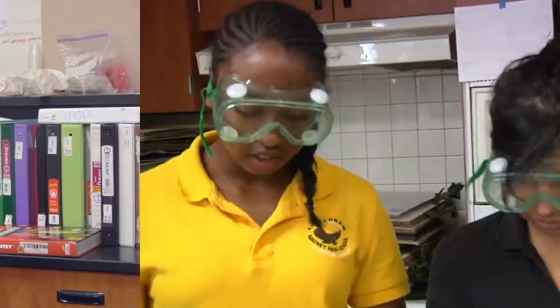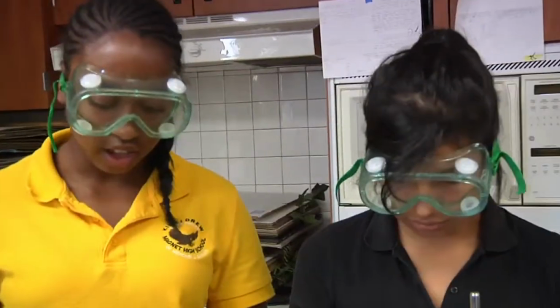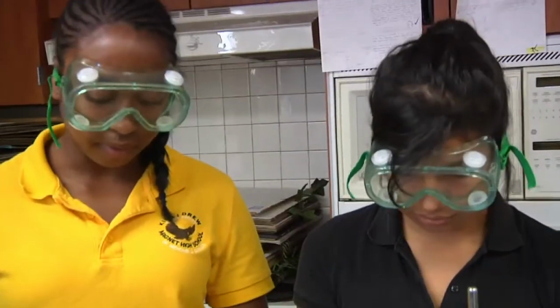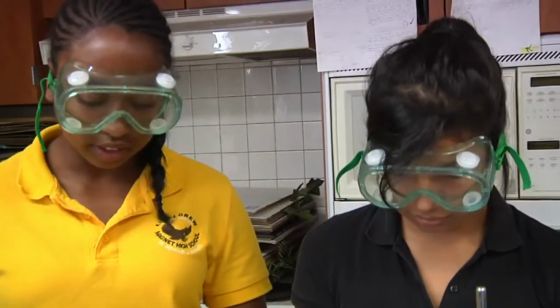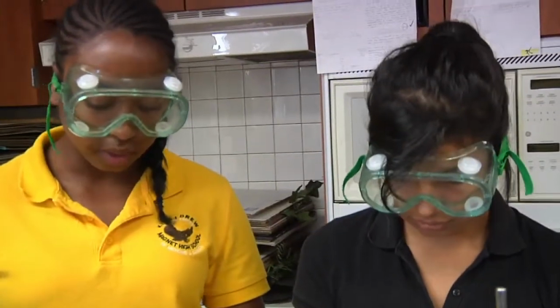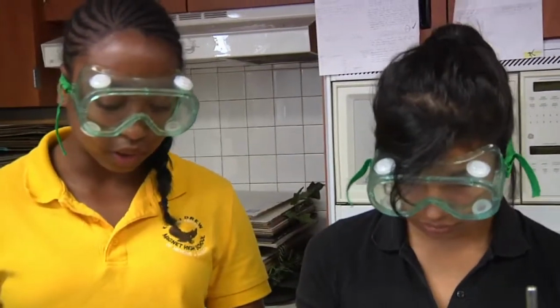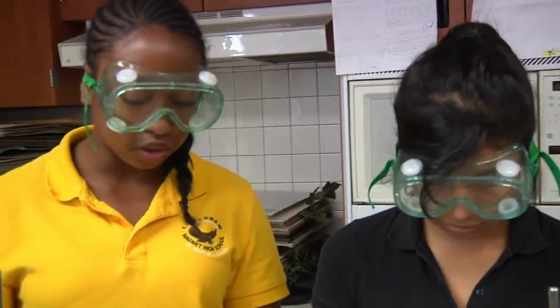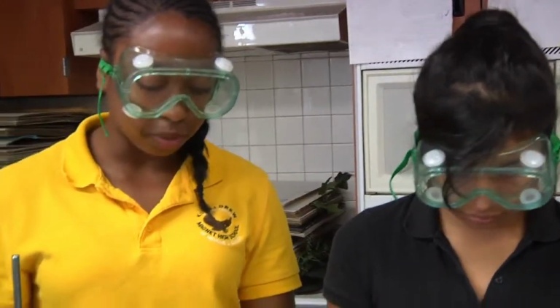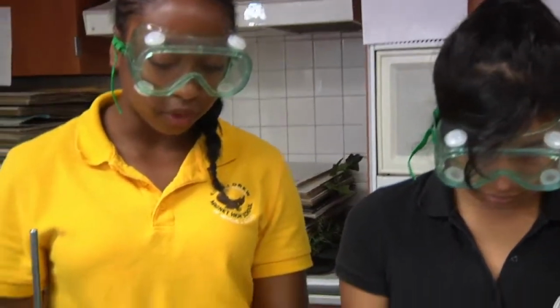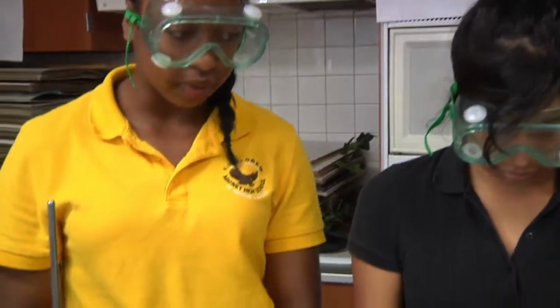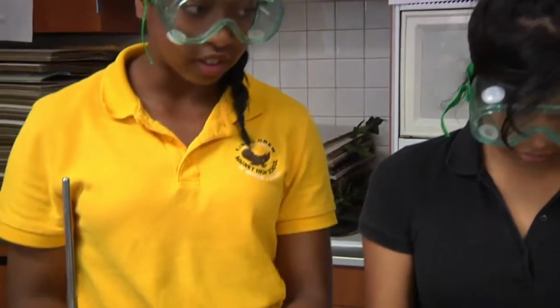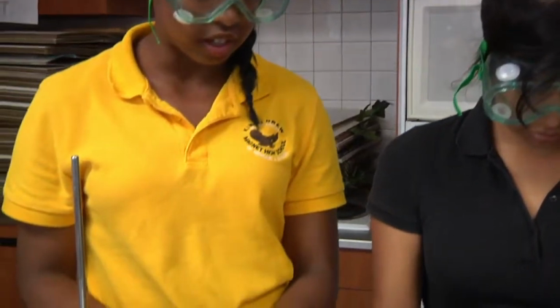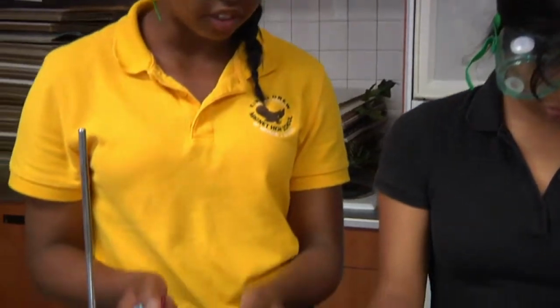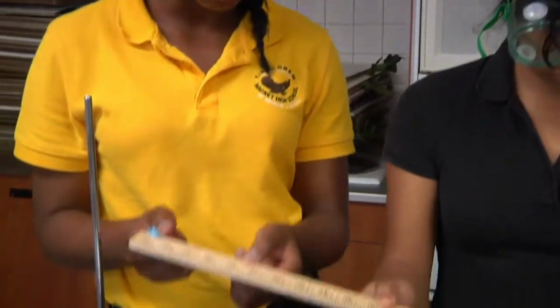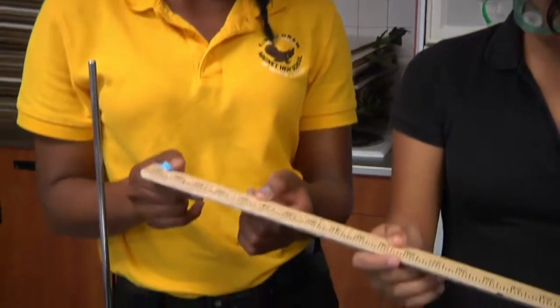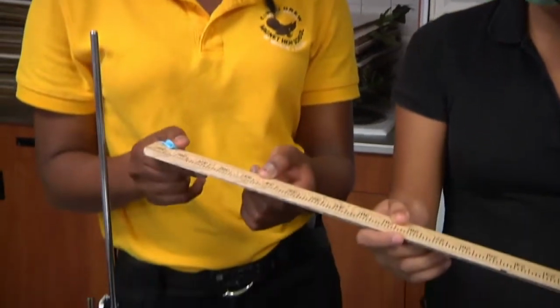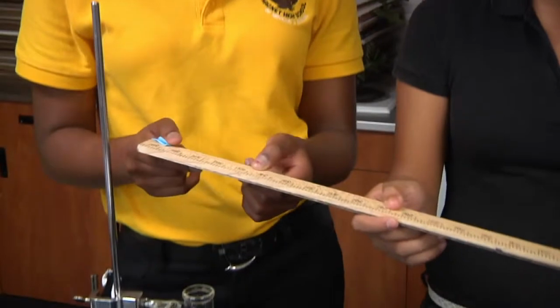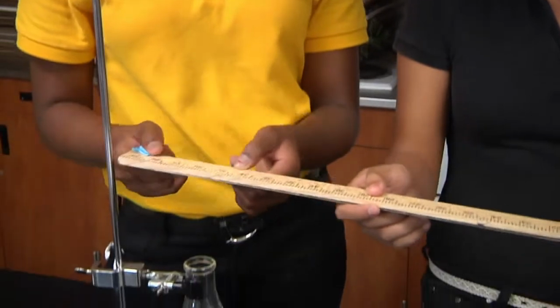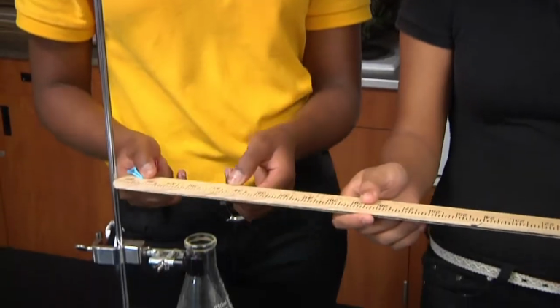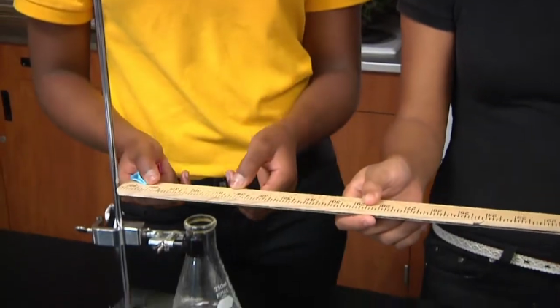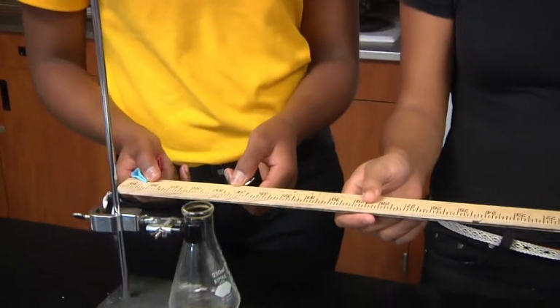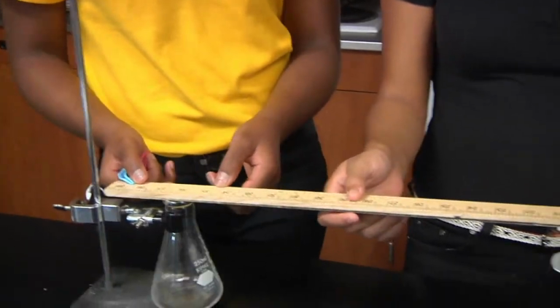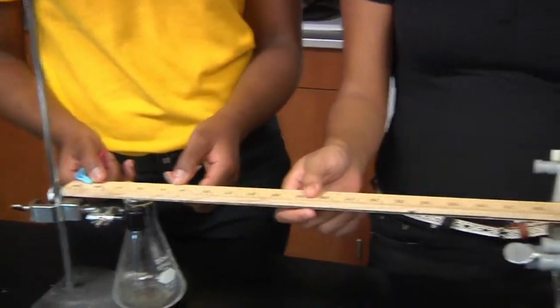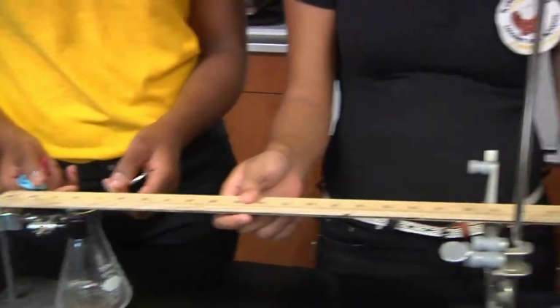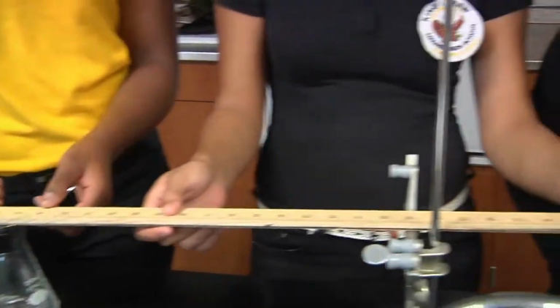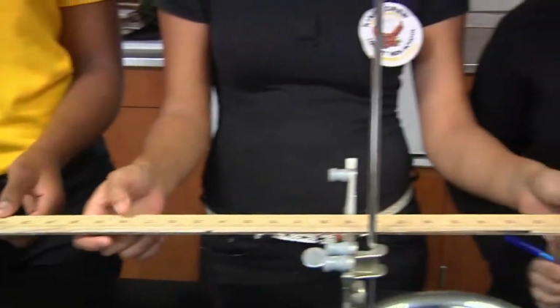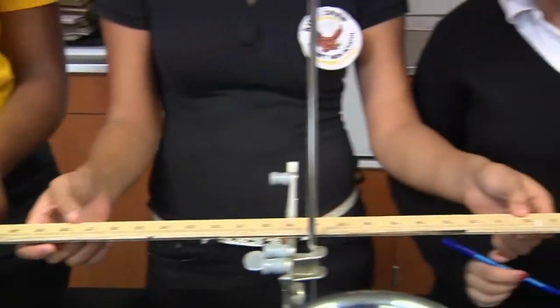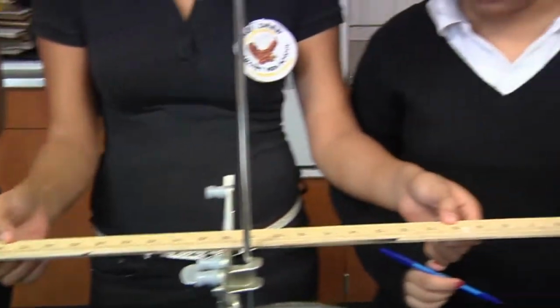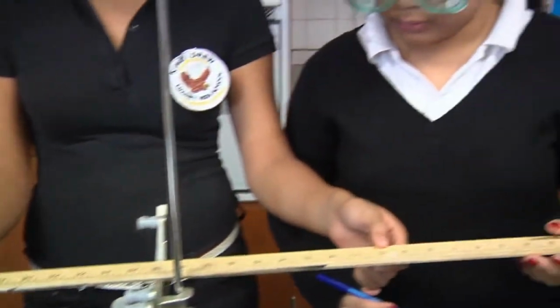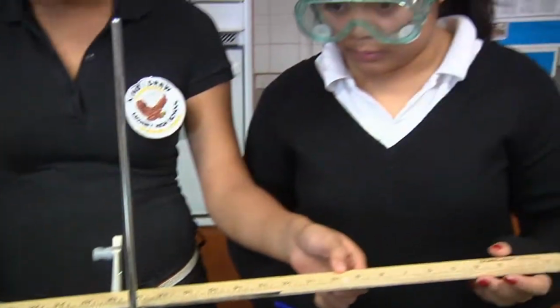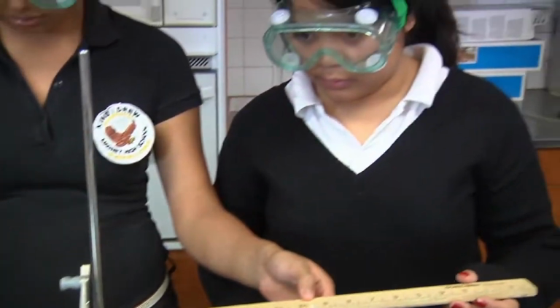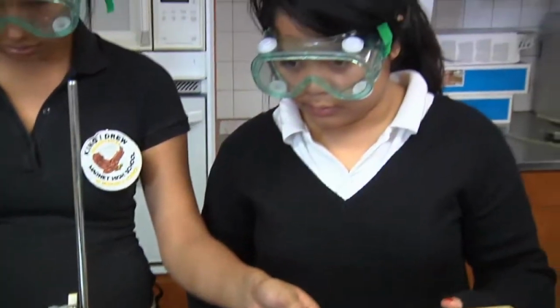Yeah, the balloon's going to blow up and lift this part up. Yeah, that's why it has to be equal, right? Yeah, exactly — balance, that's what I was telling you.